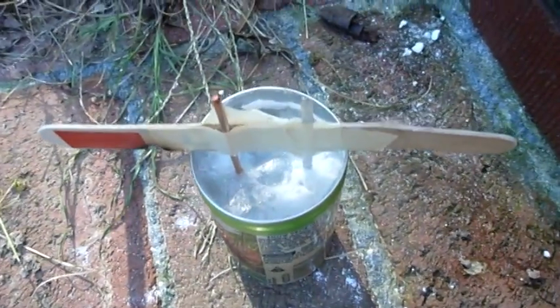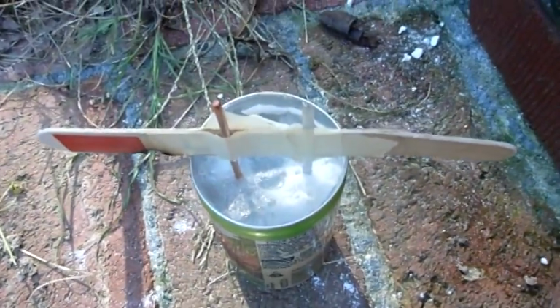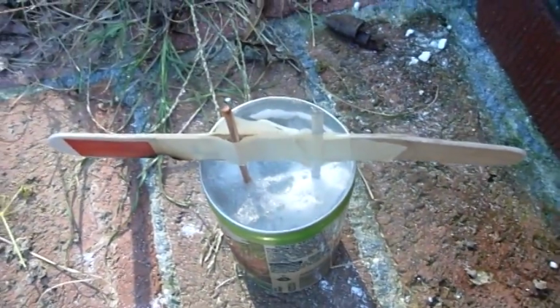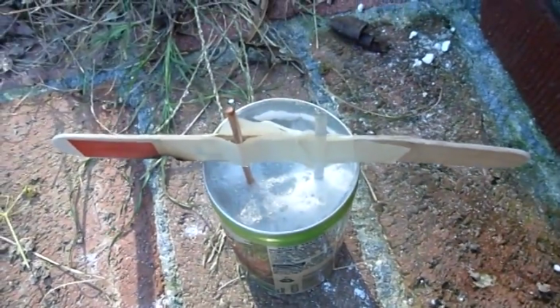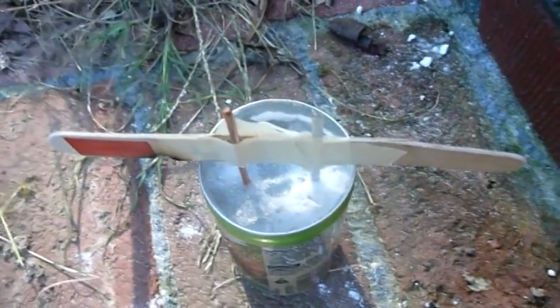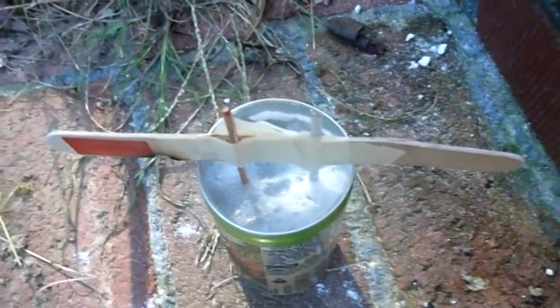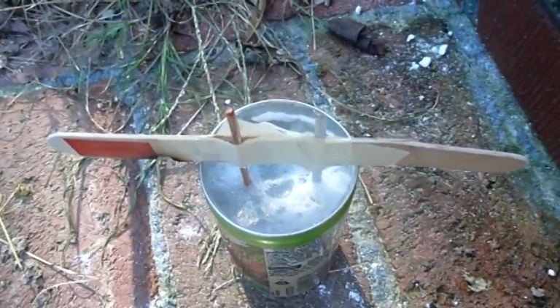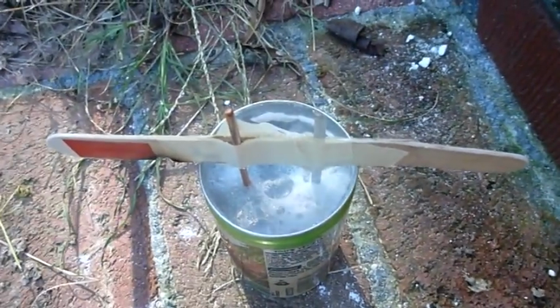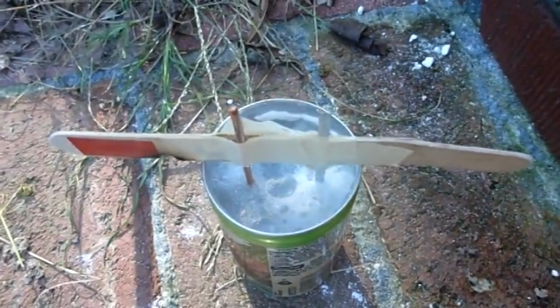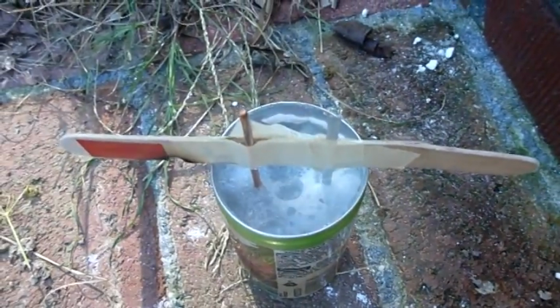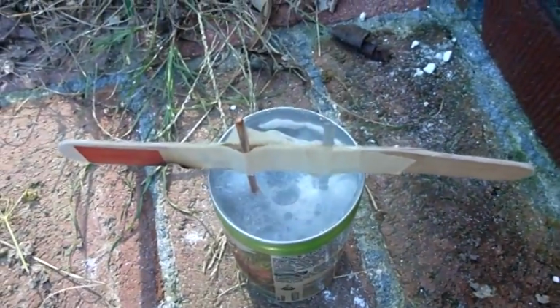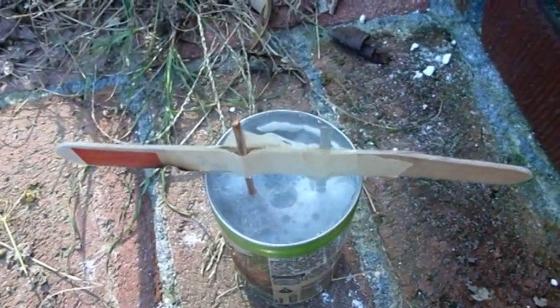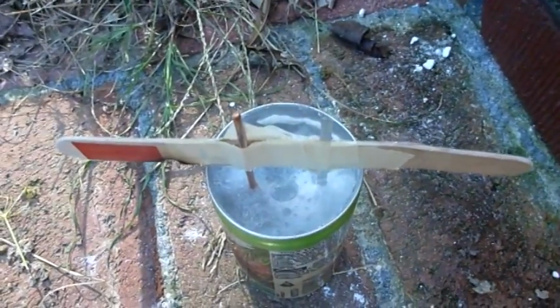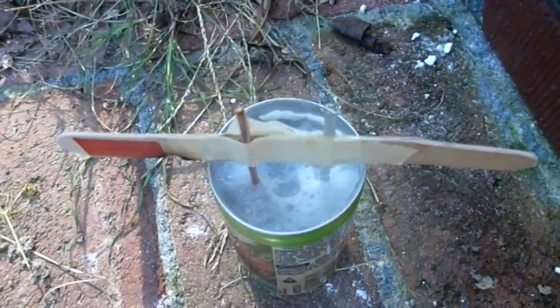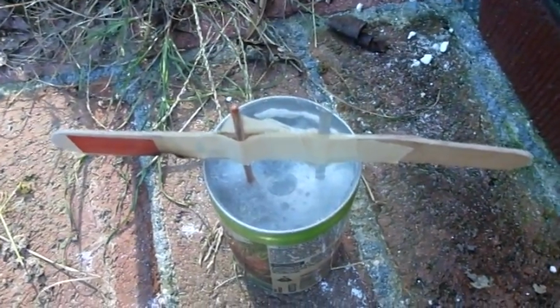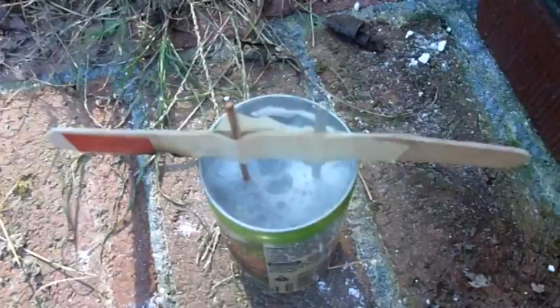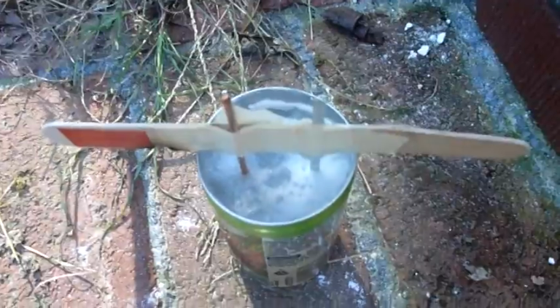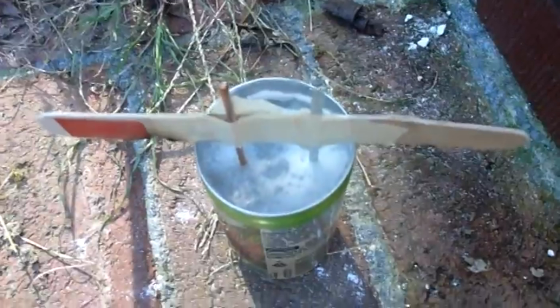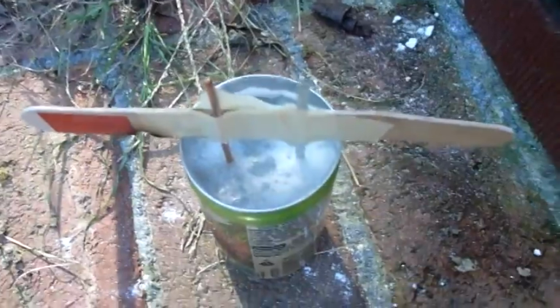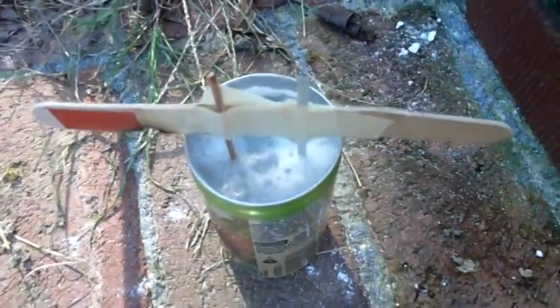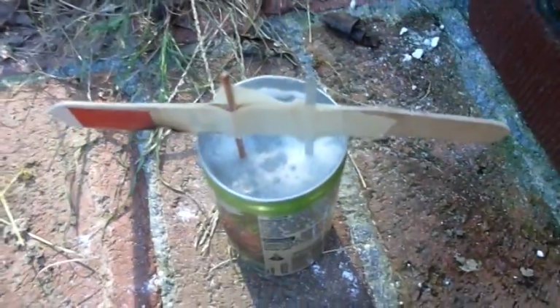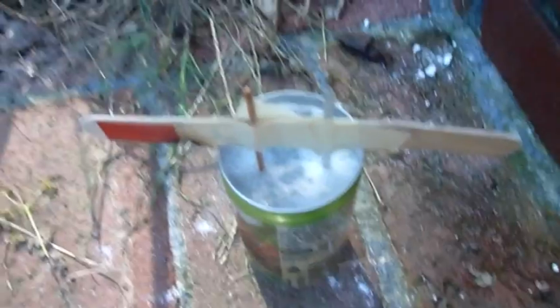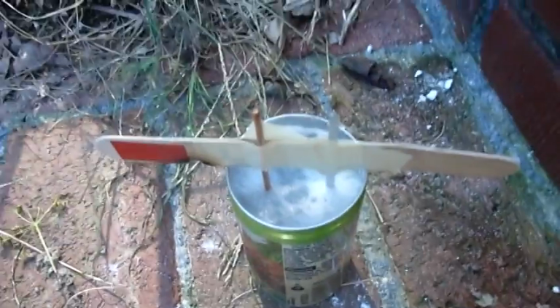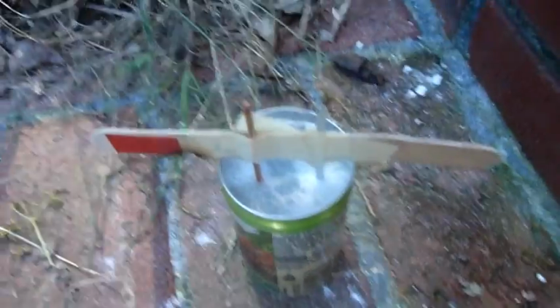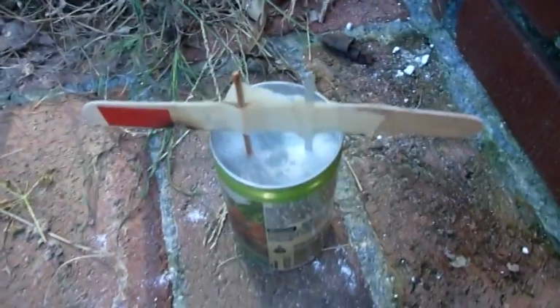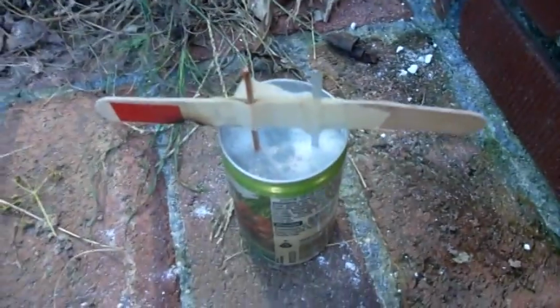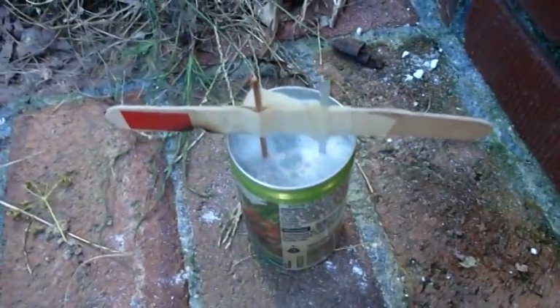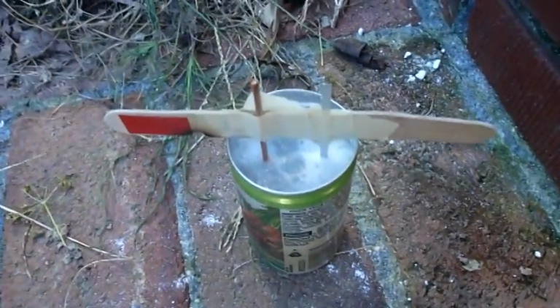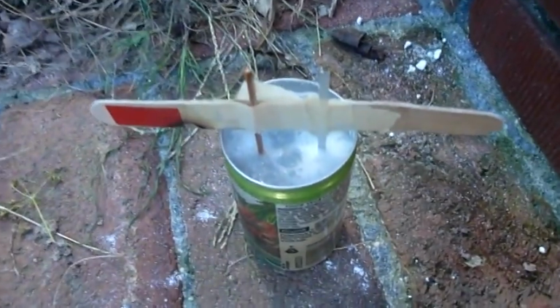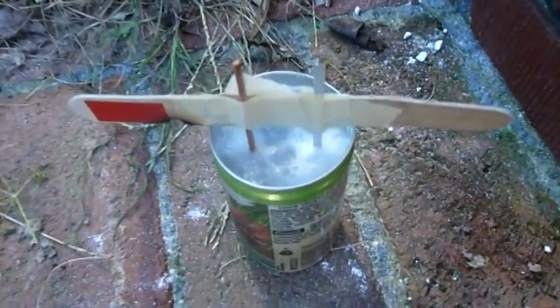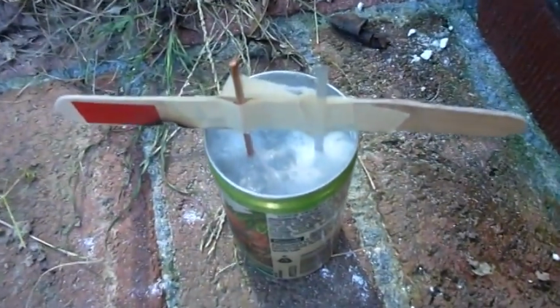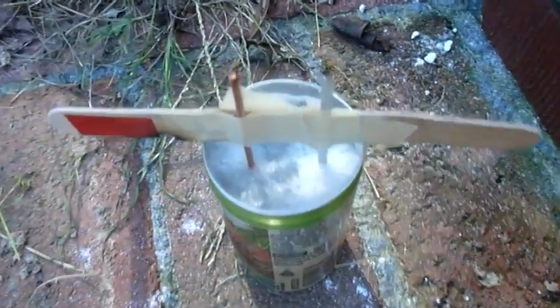So like IB Pointless 2 said in his video, adding water will probably destroy the battery.